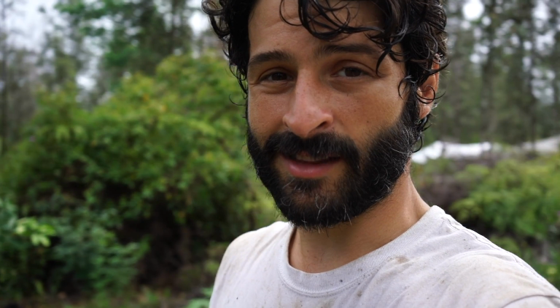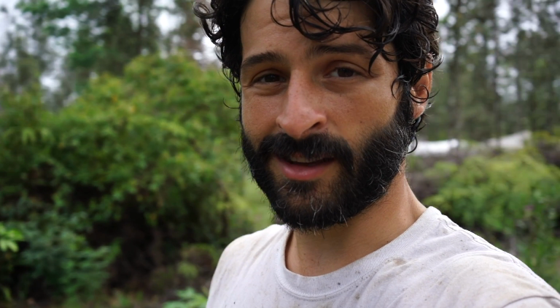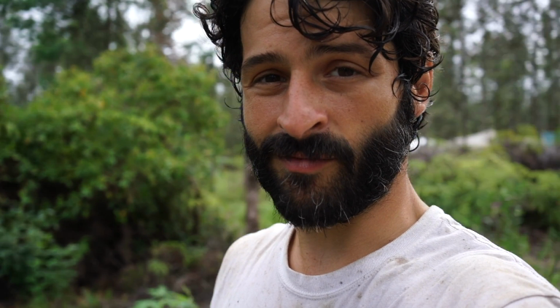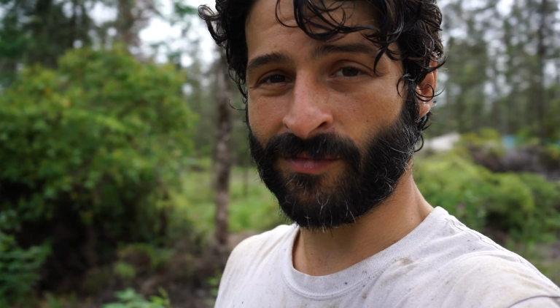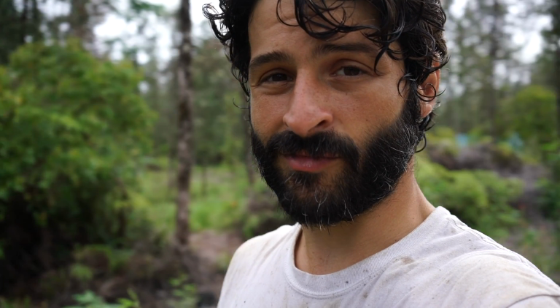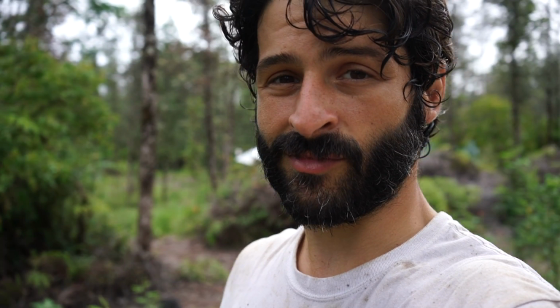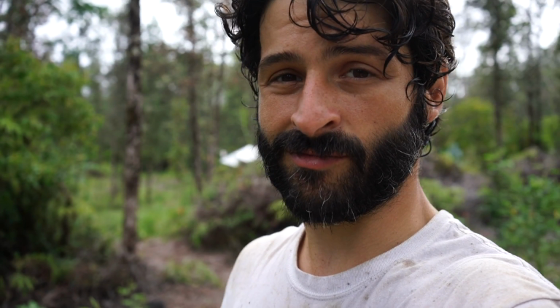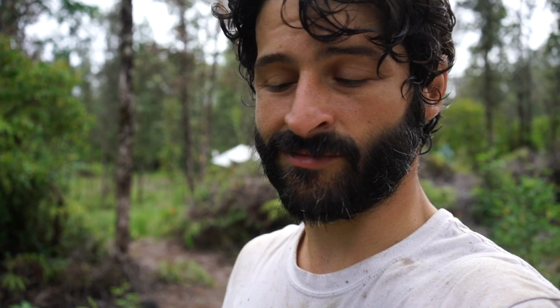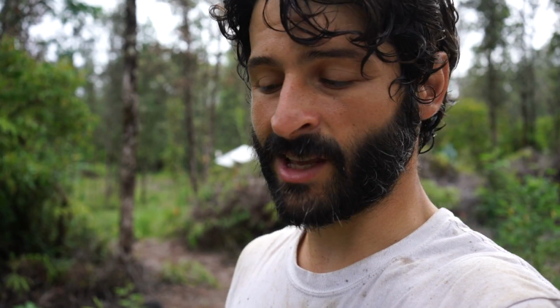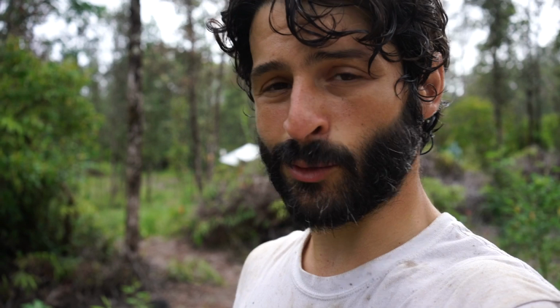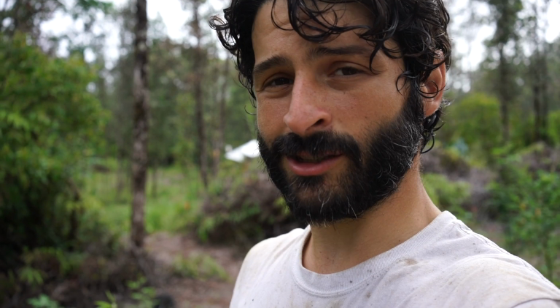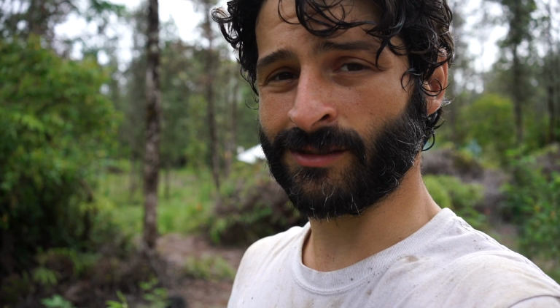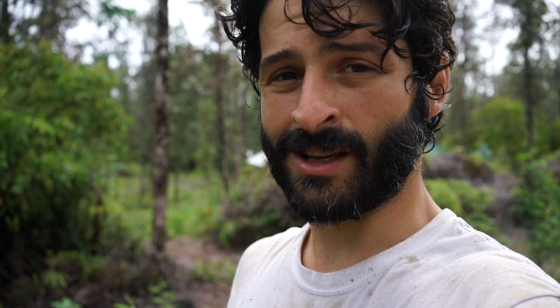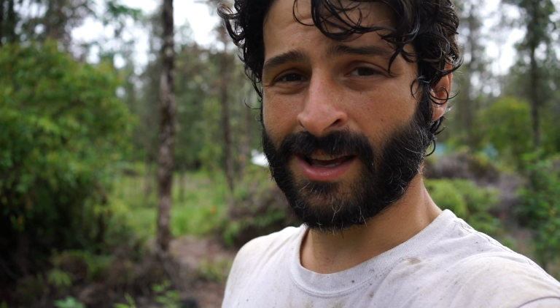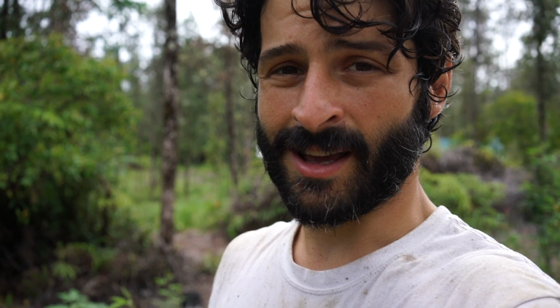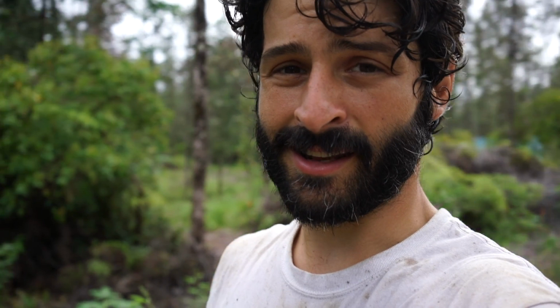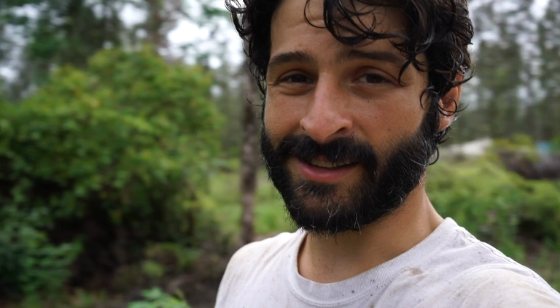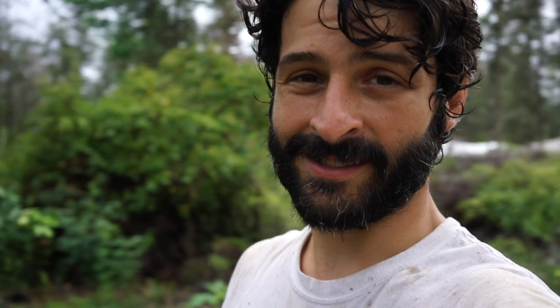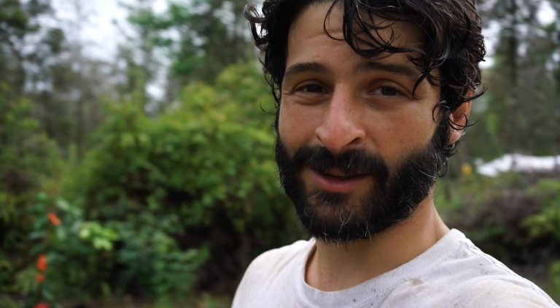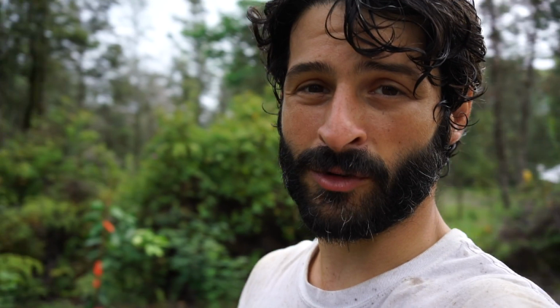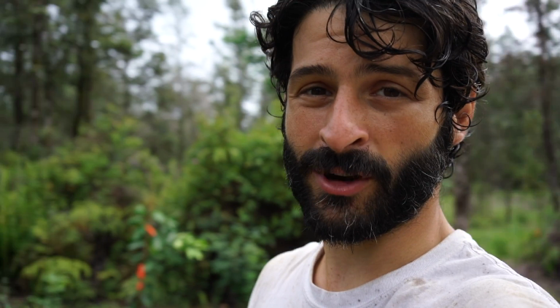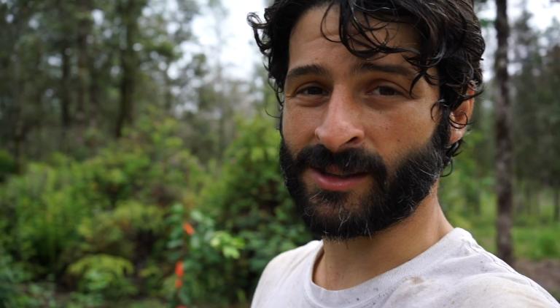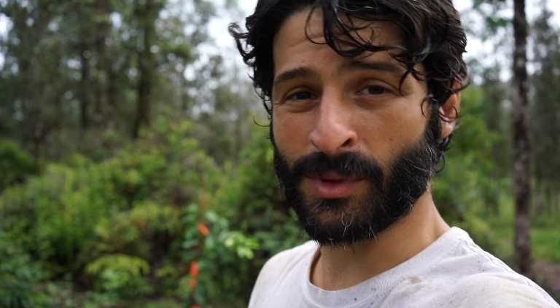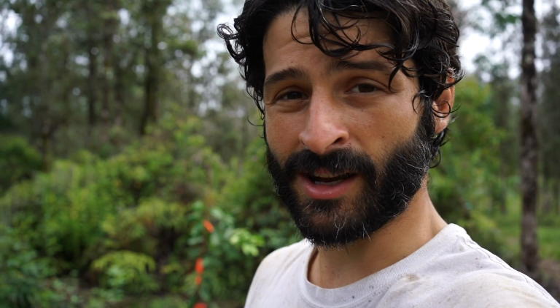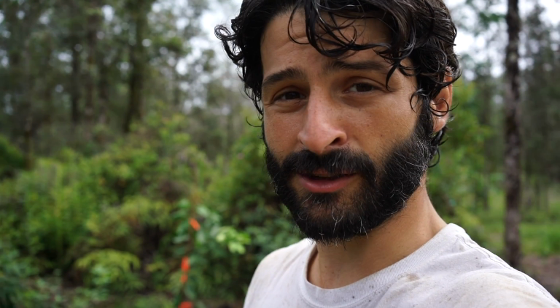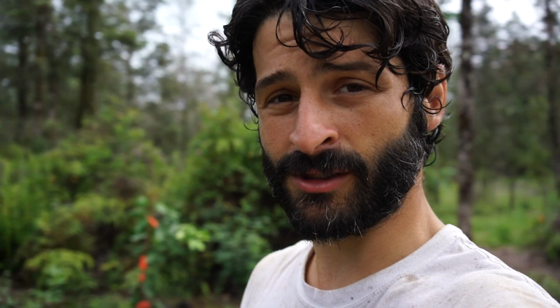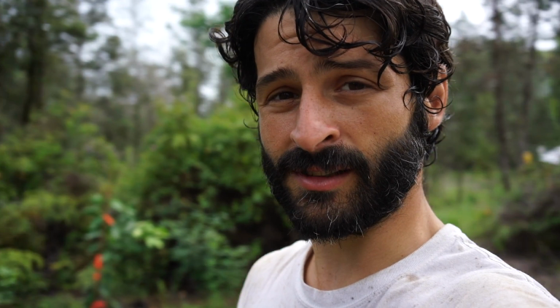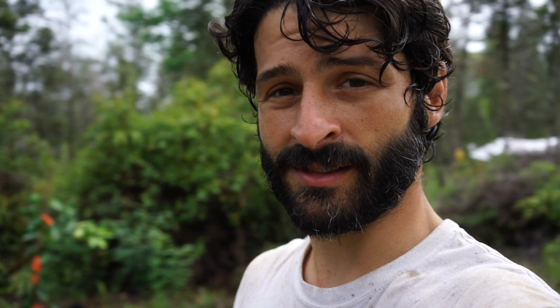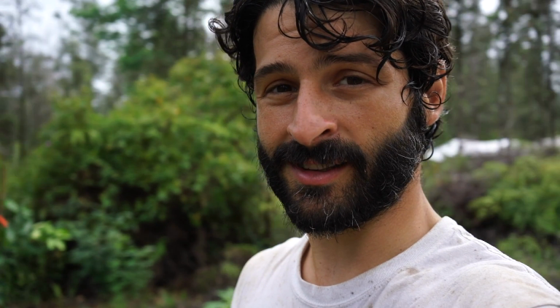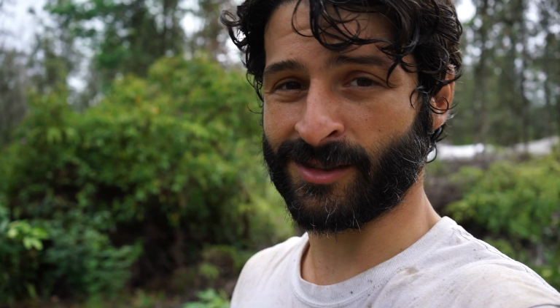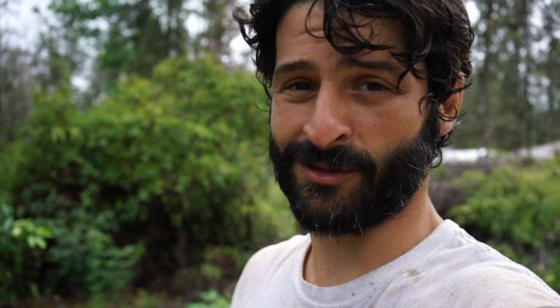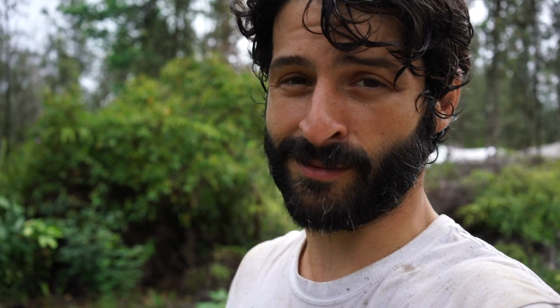That's it. Thanks for watching. And don't be afraid to pee on your trees — because it's good for them.